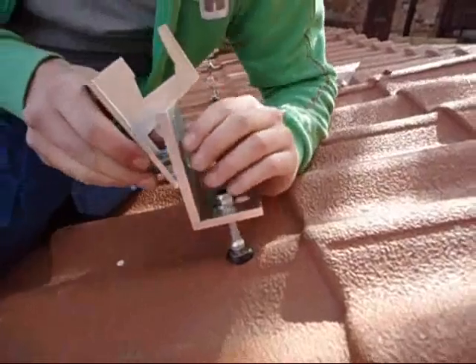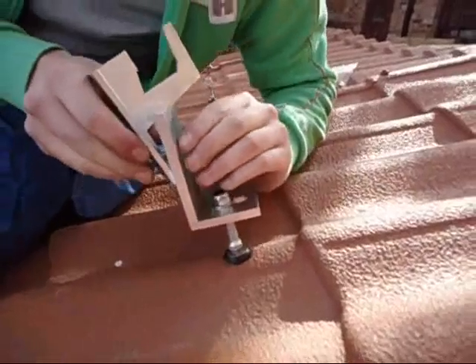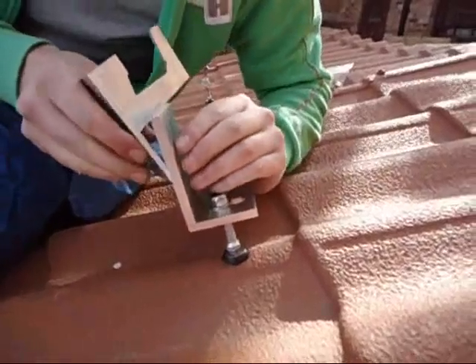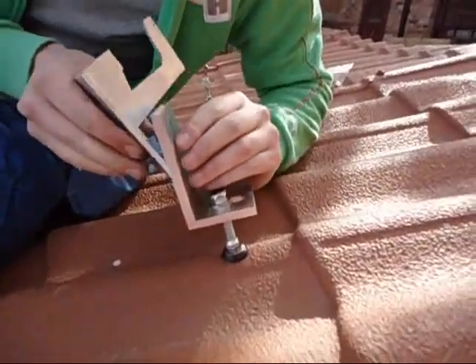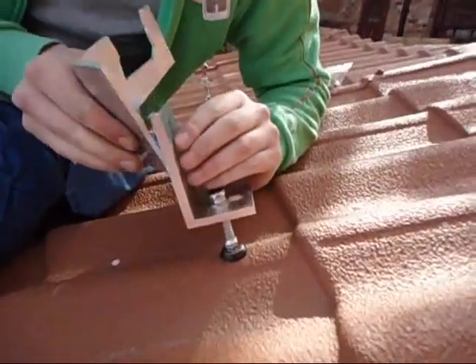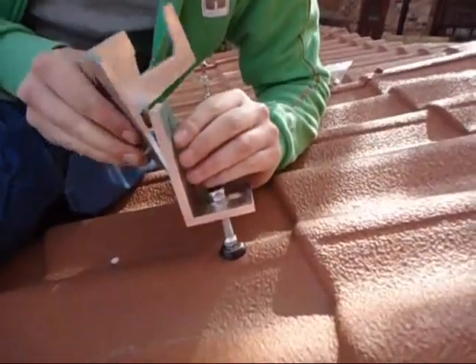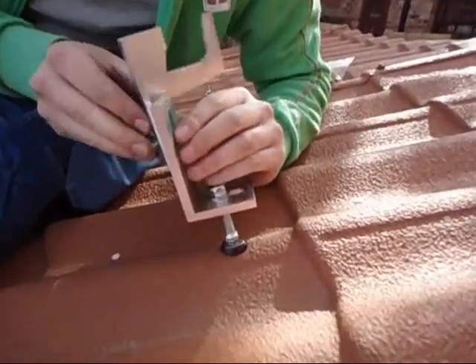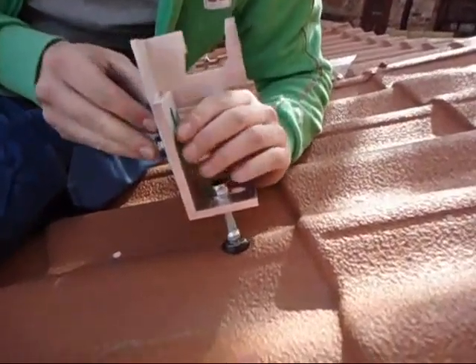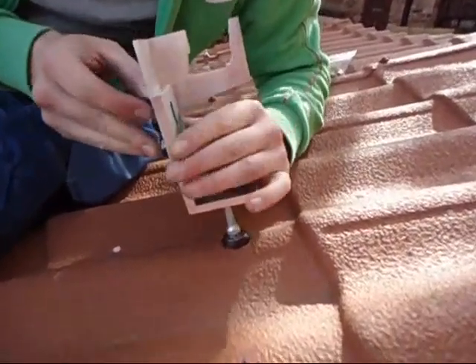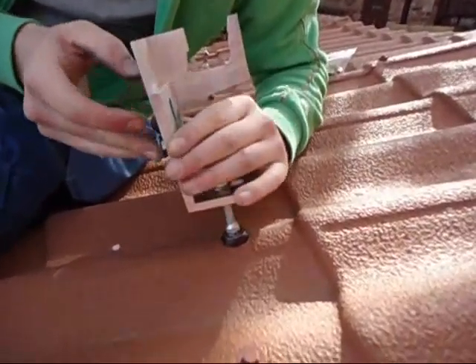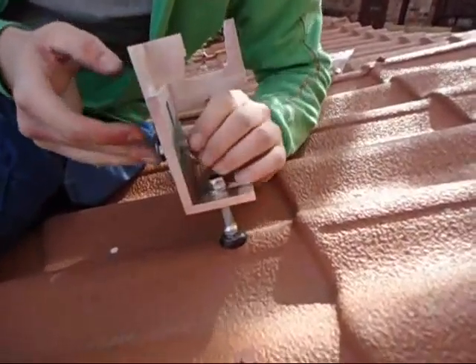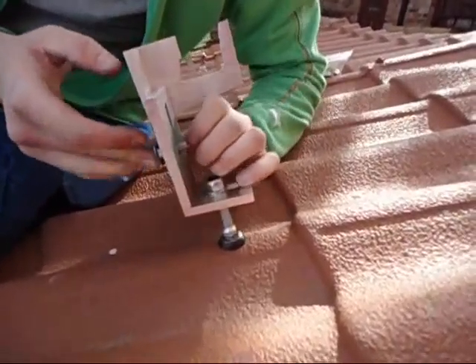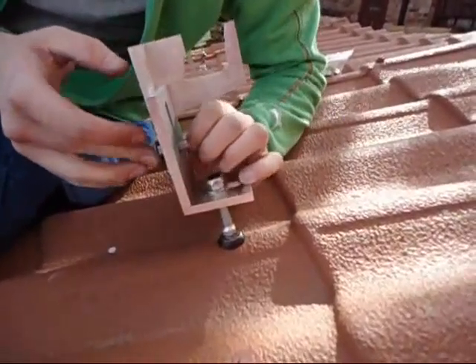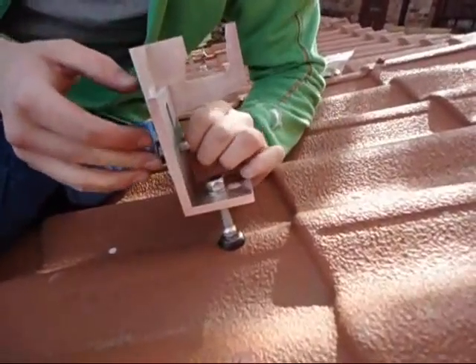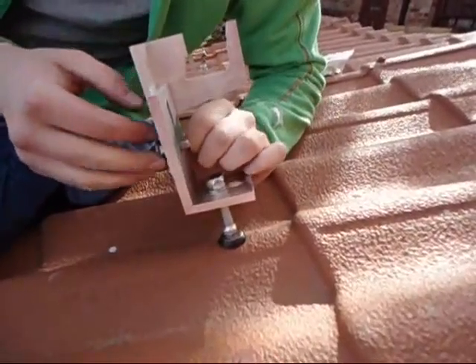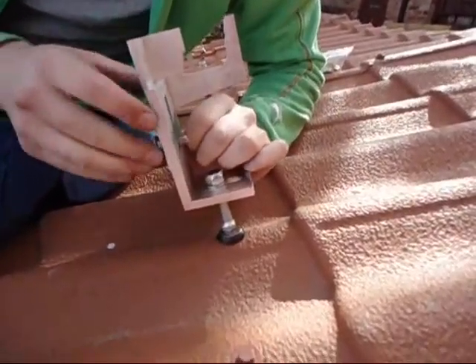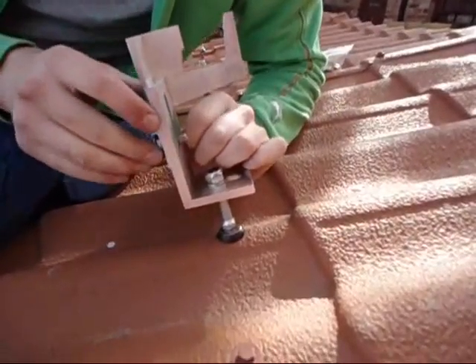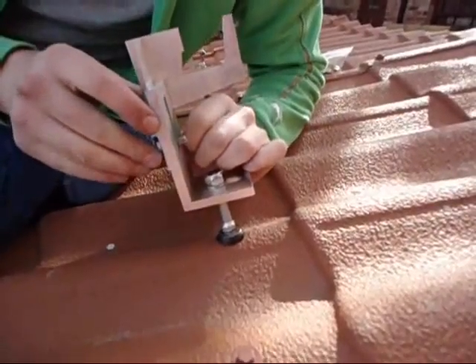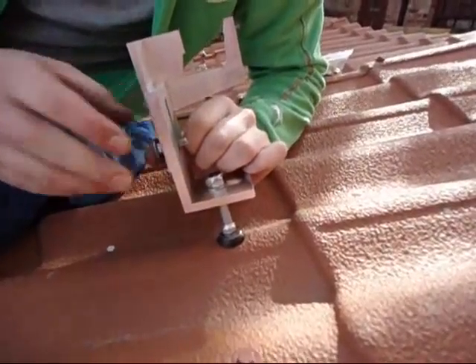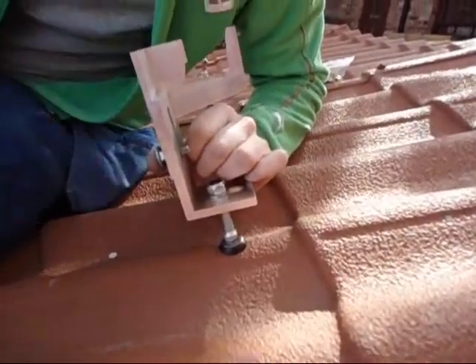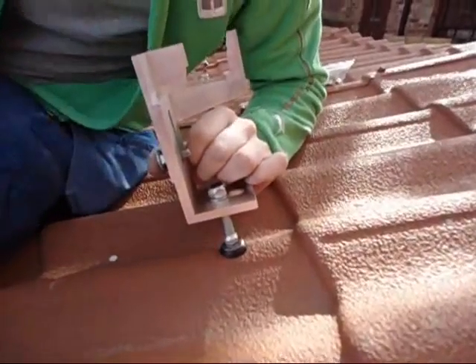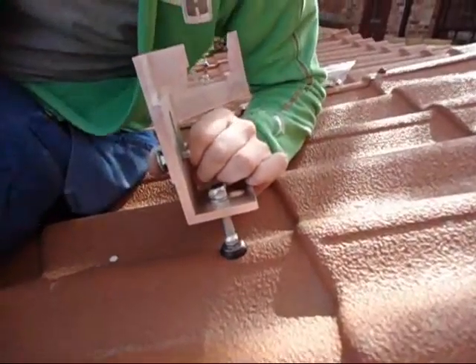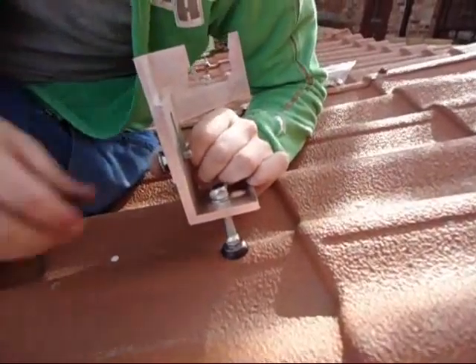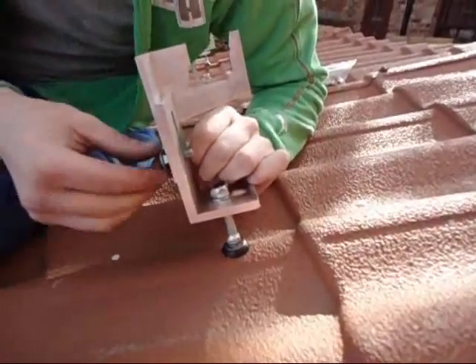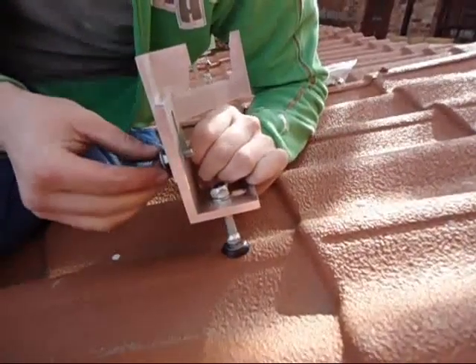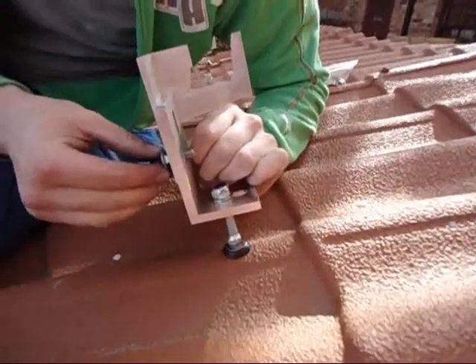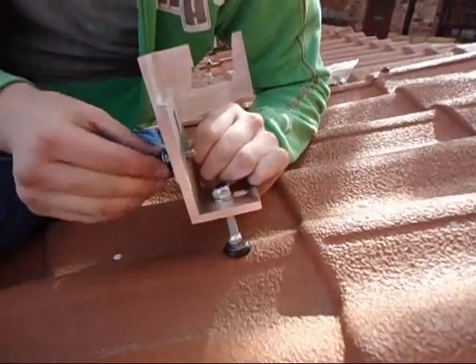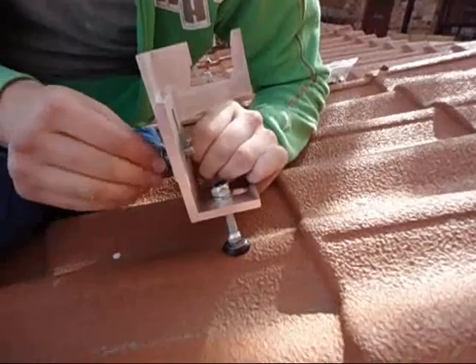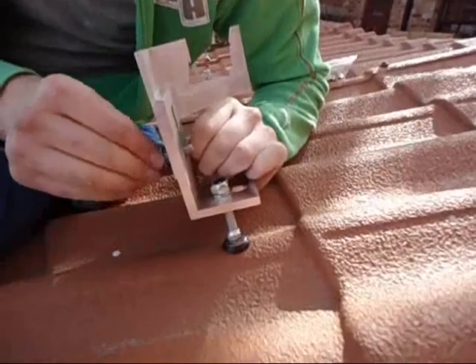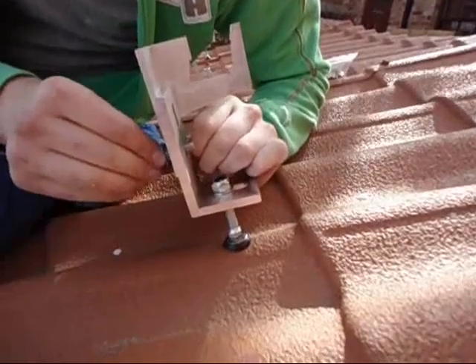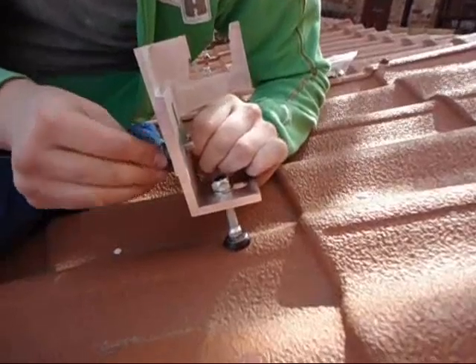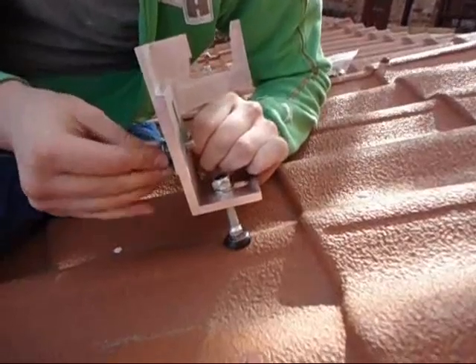Once tightened, connect the rack with the bolt making sure it is pointing up the roof, and tighten with the nut.